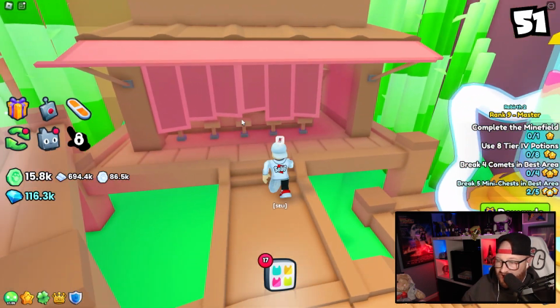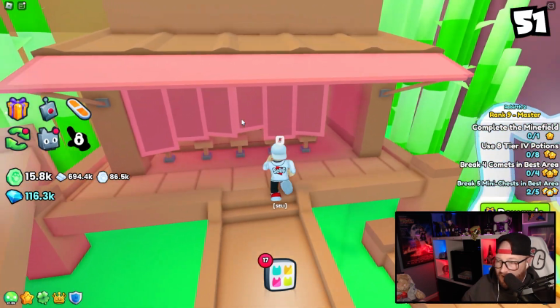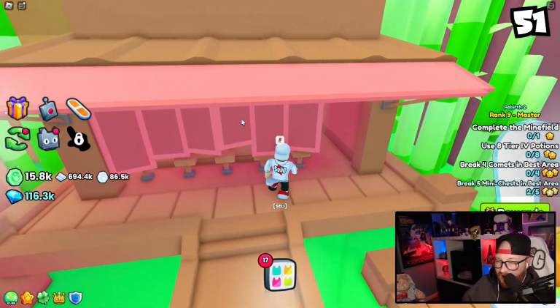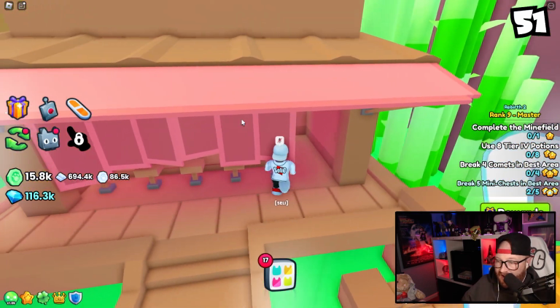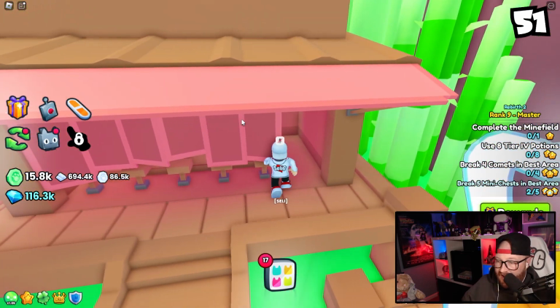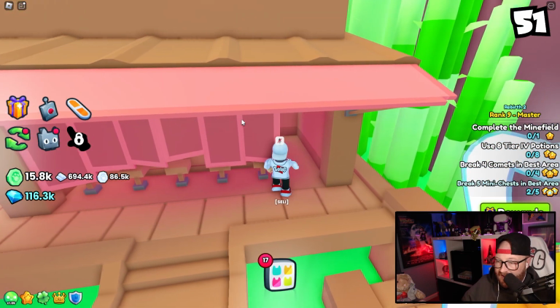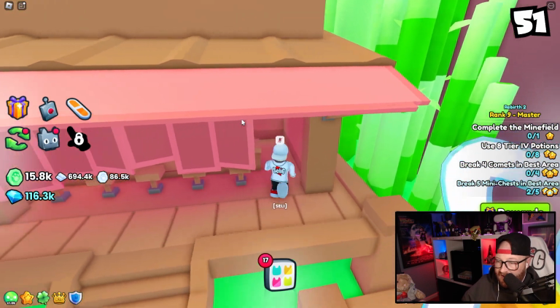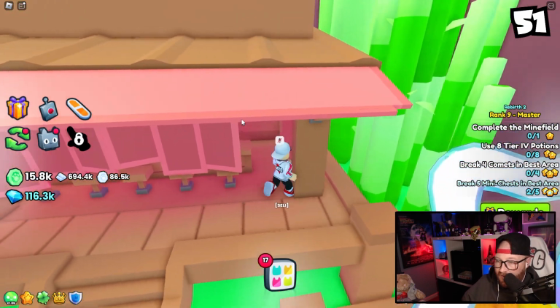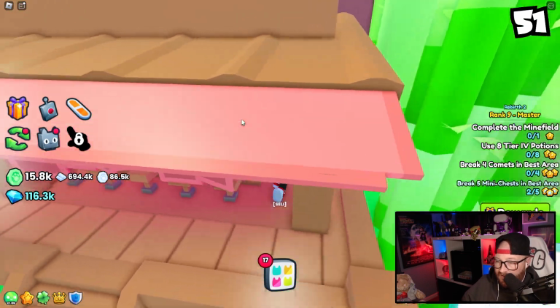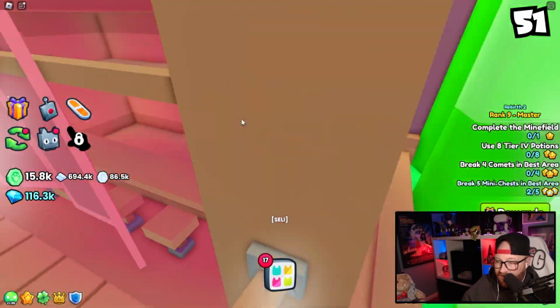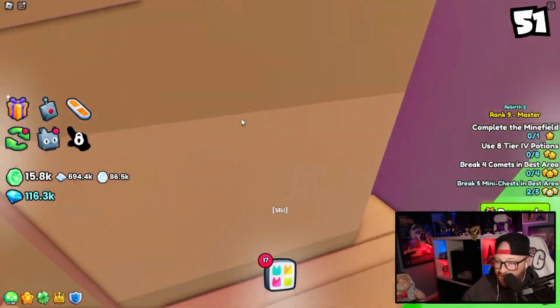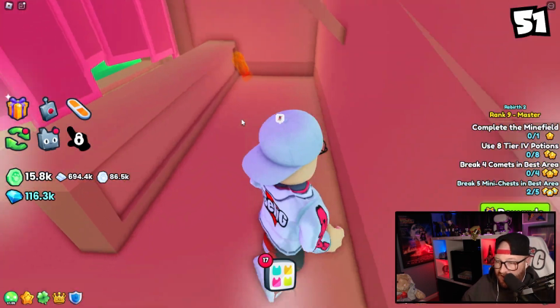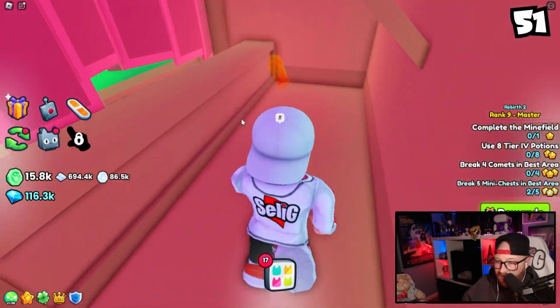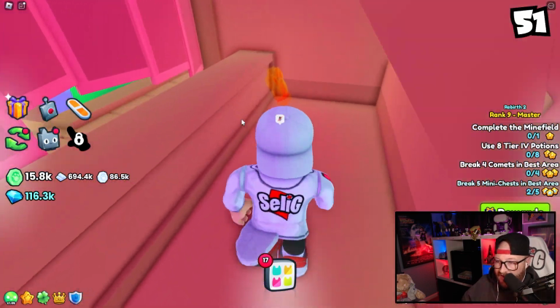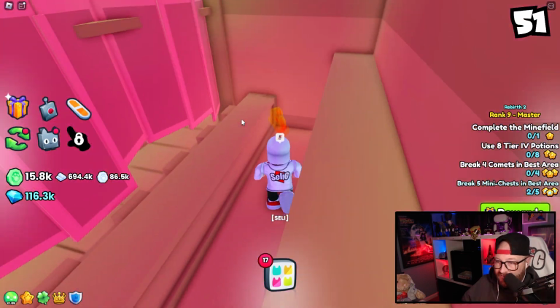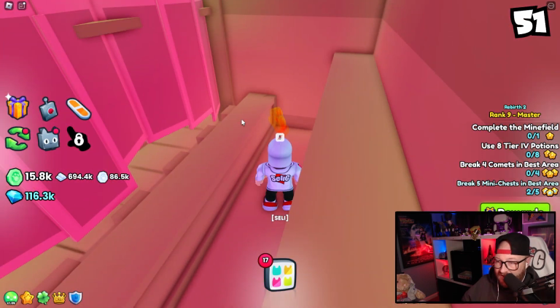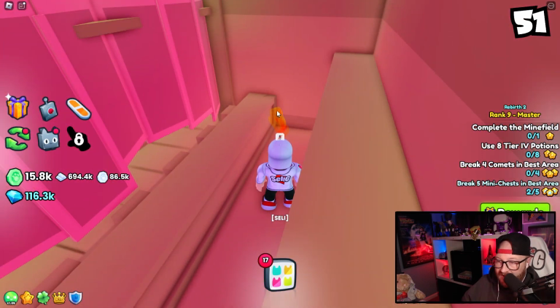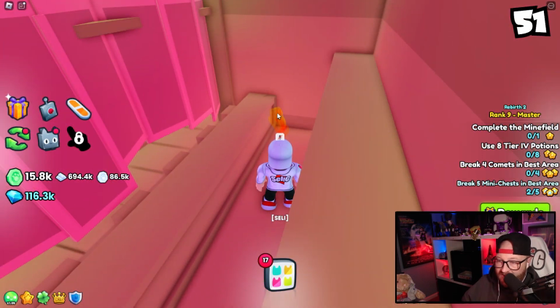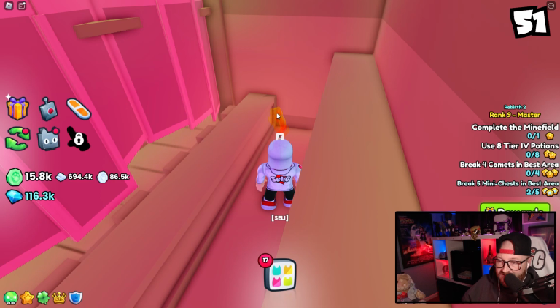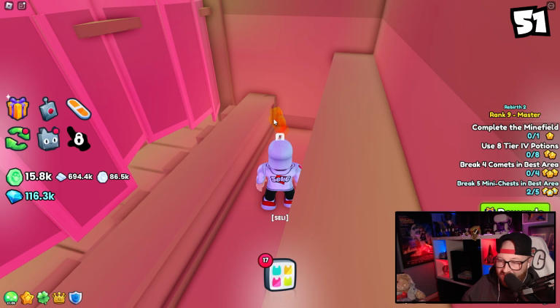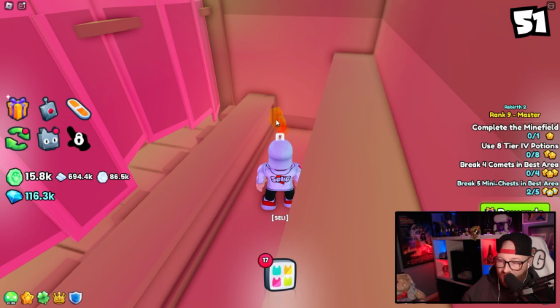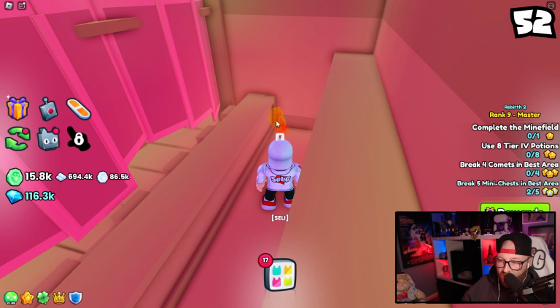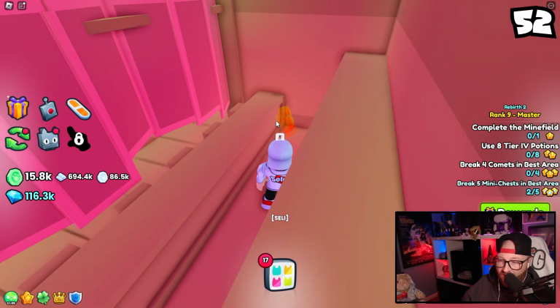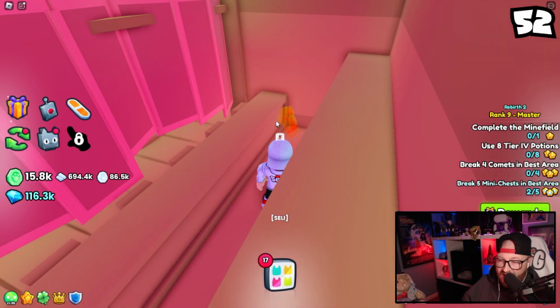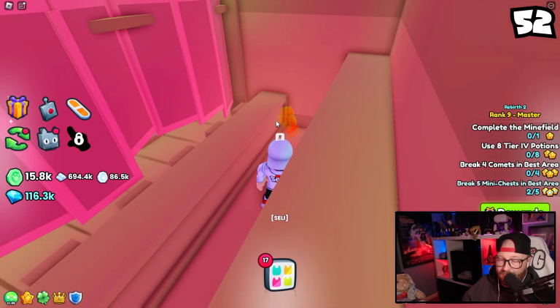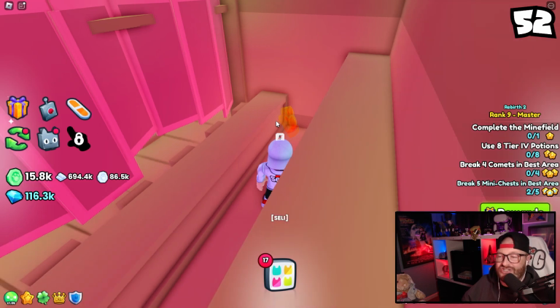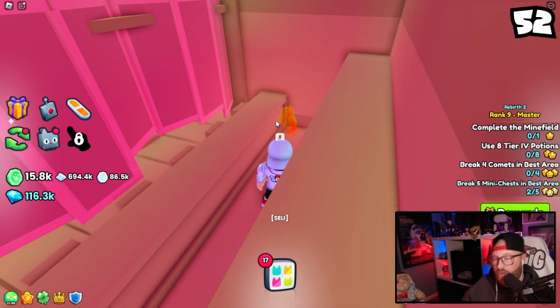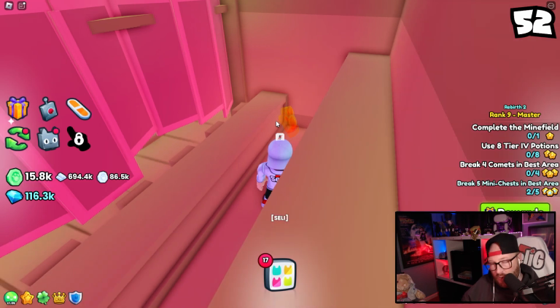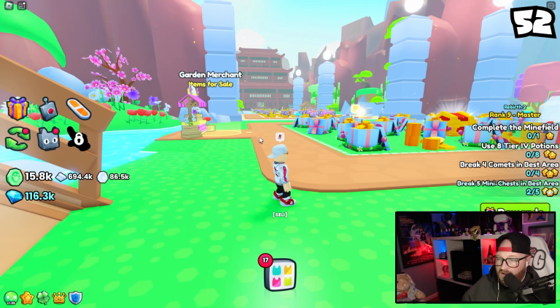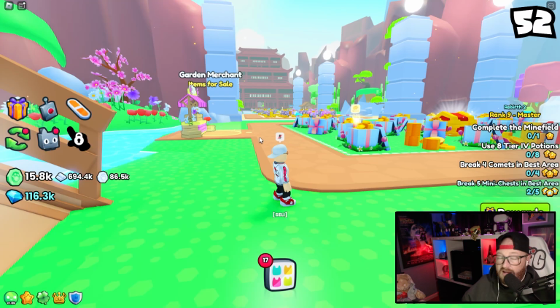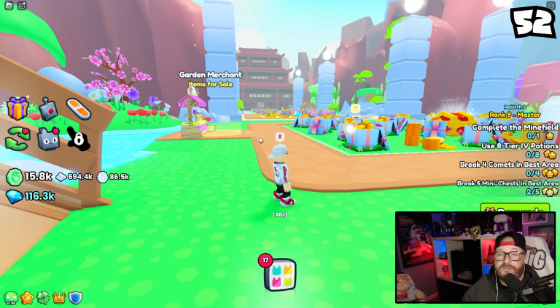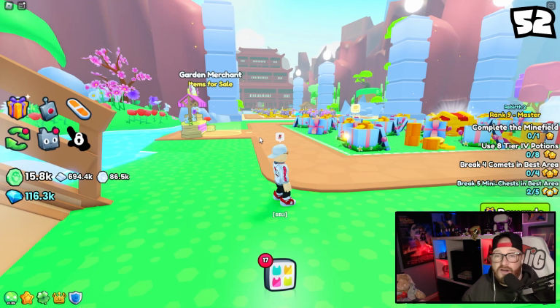The second relic is going to be in Area 52, behind the upgrade fruits machine. If you just go behind here, behind the little counter, it's just here in the corner. Number two.